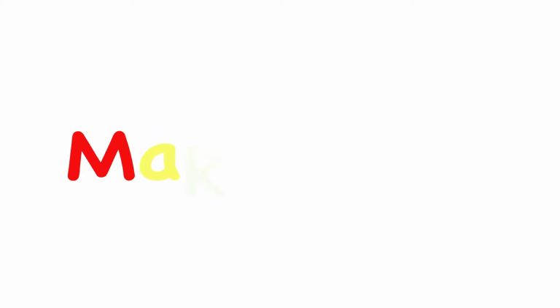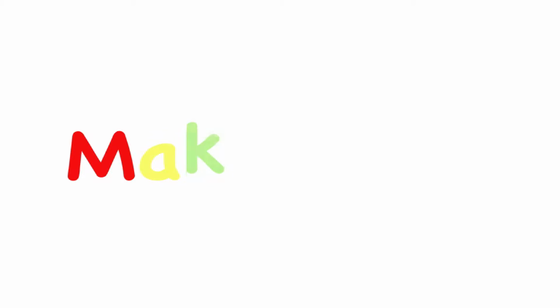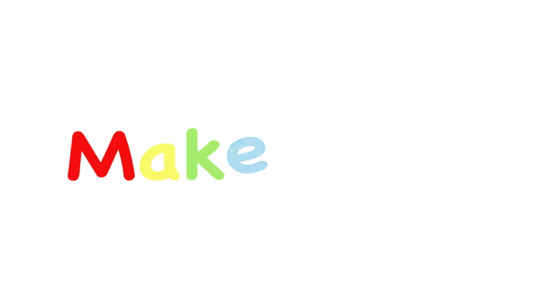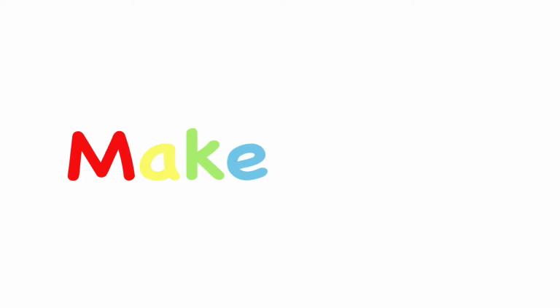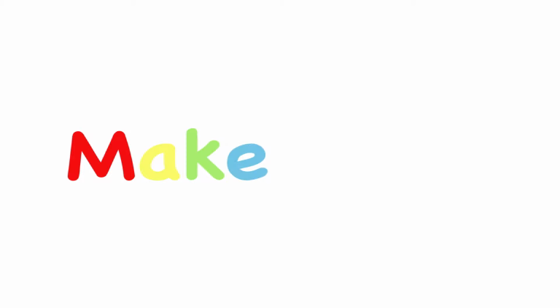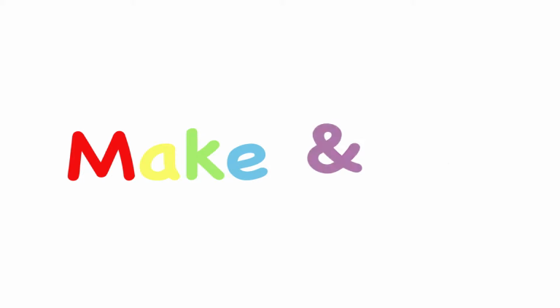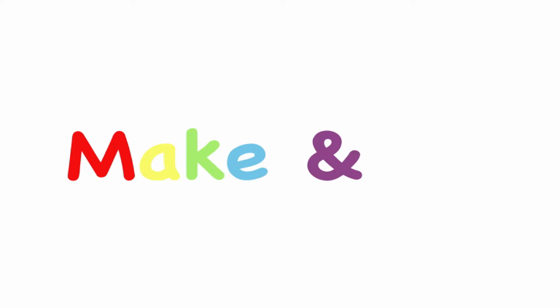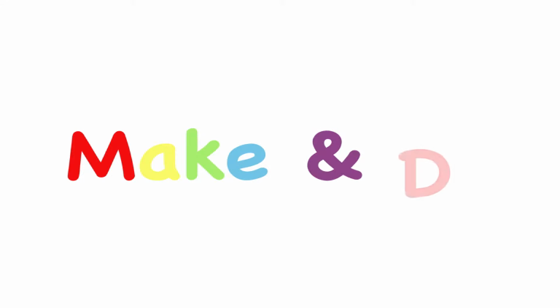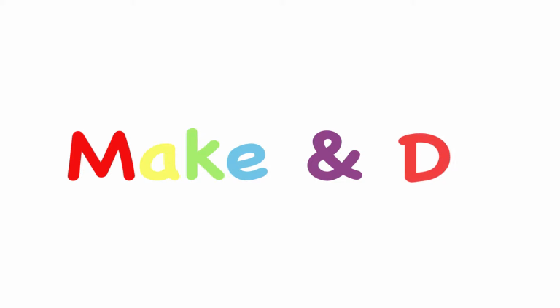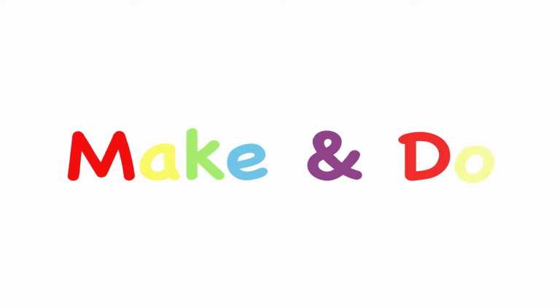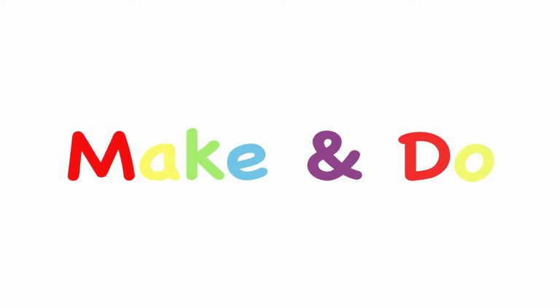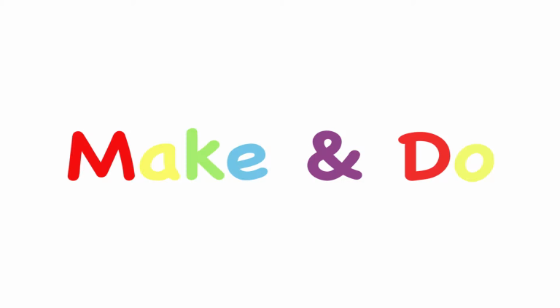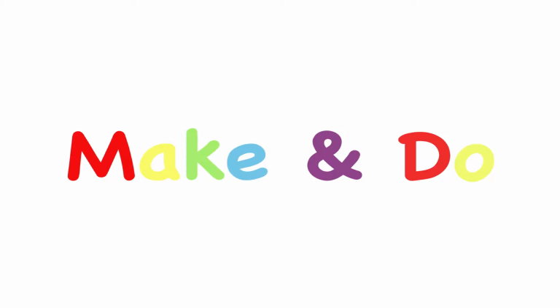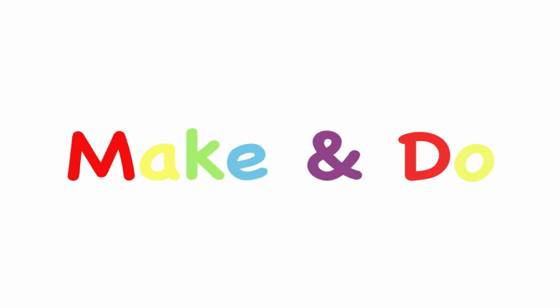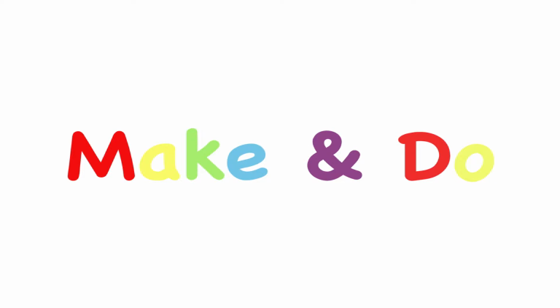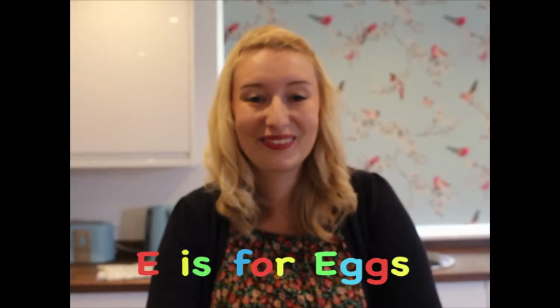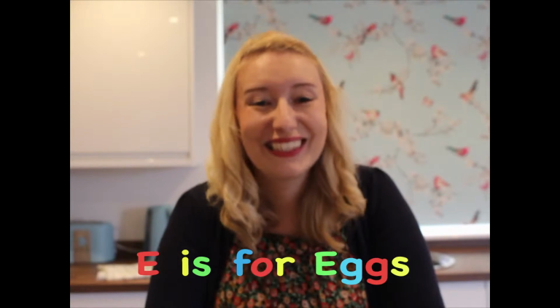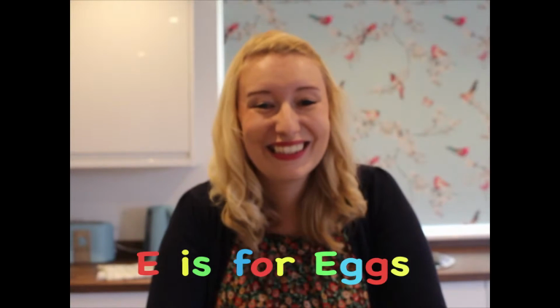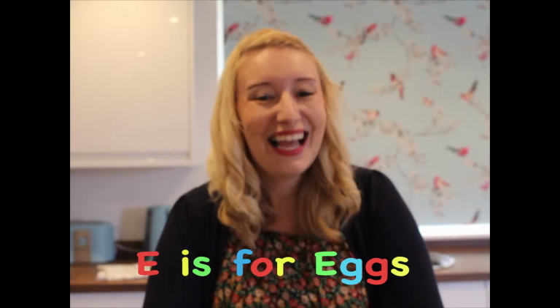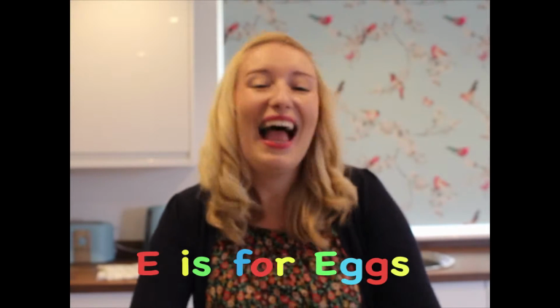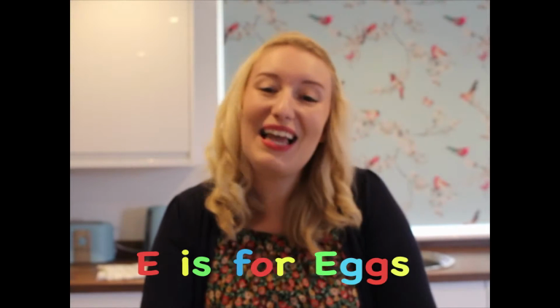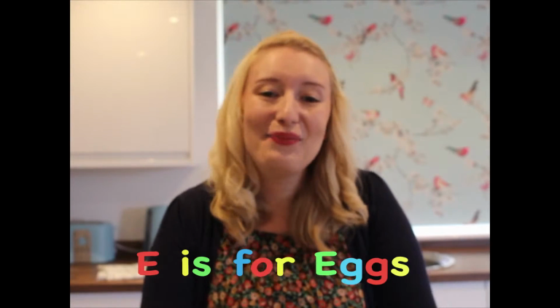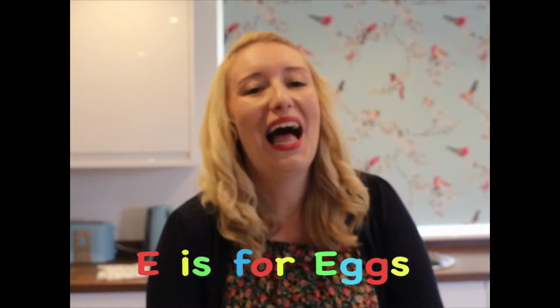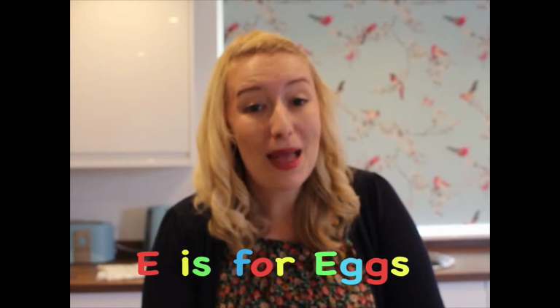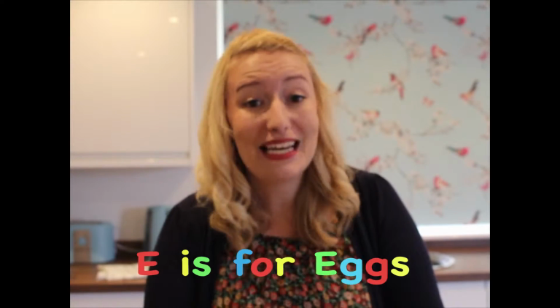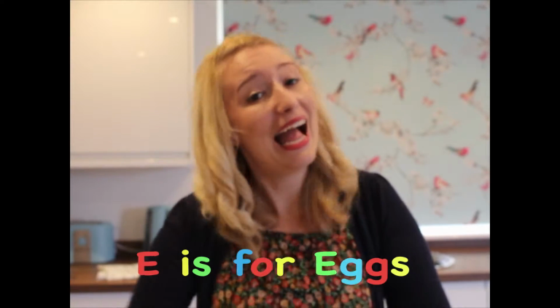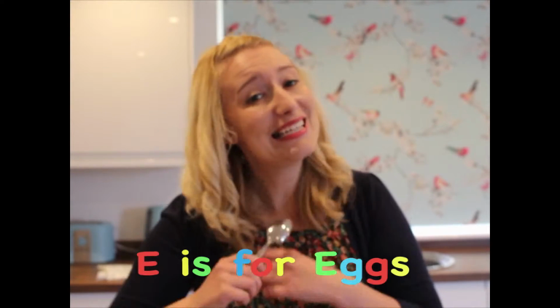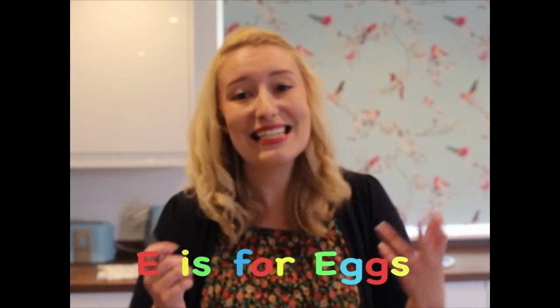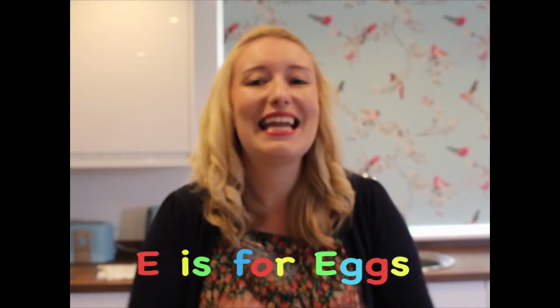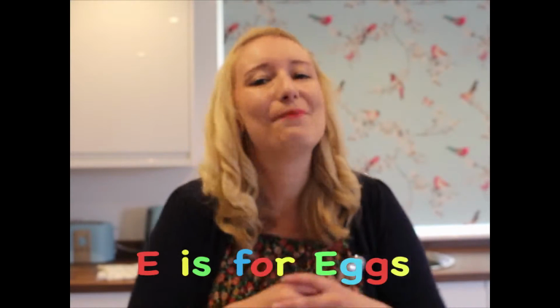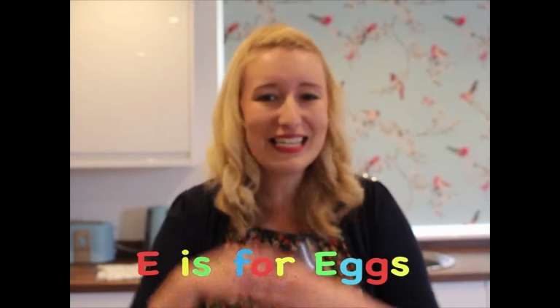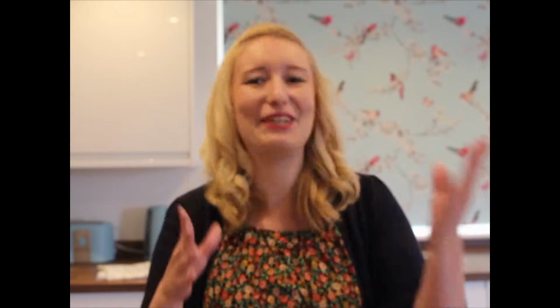Make and Do! Hello, I'm Emily and this is Make and Do.